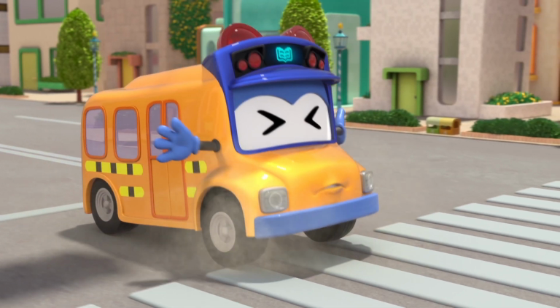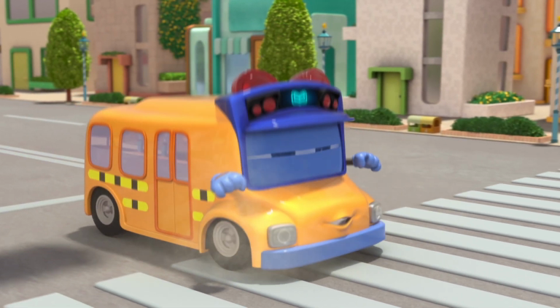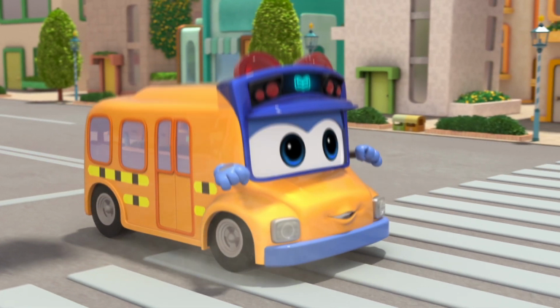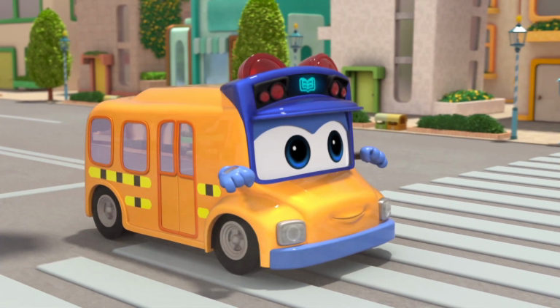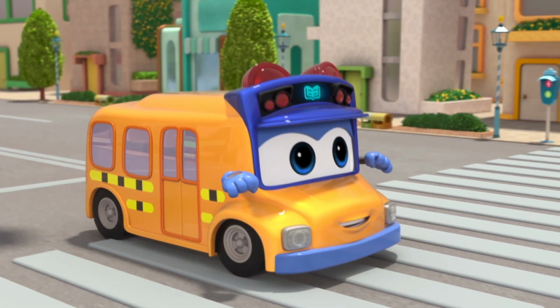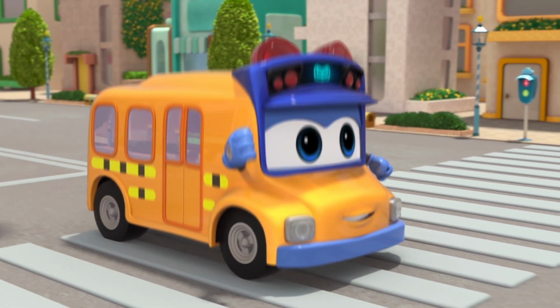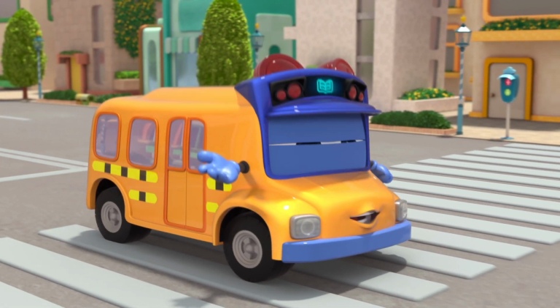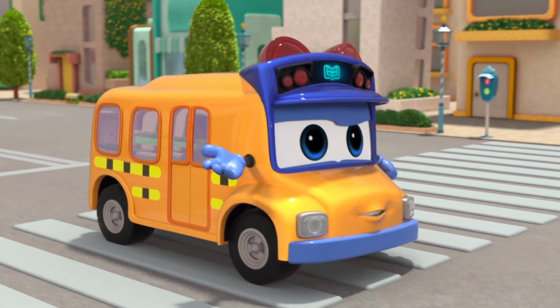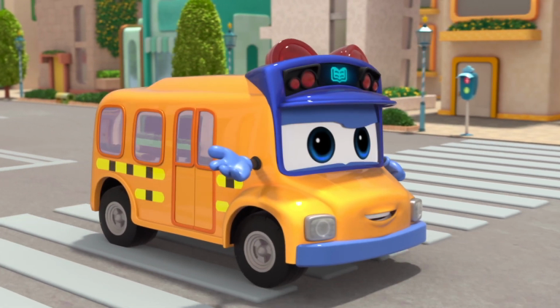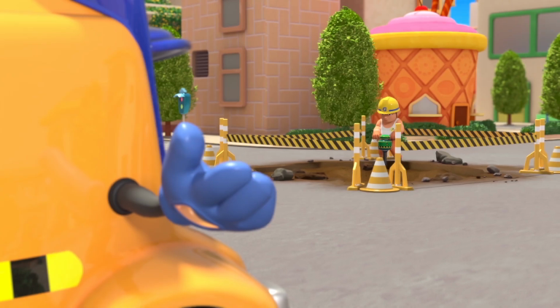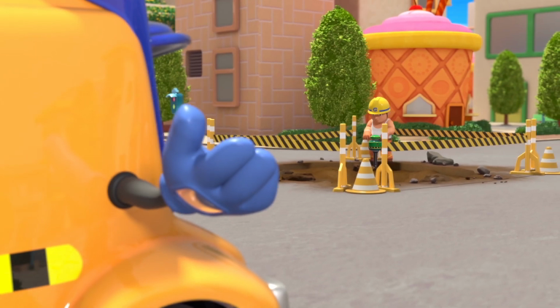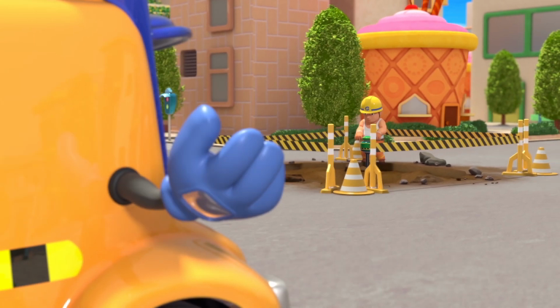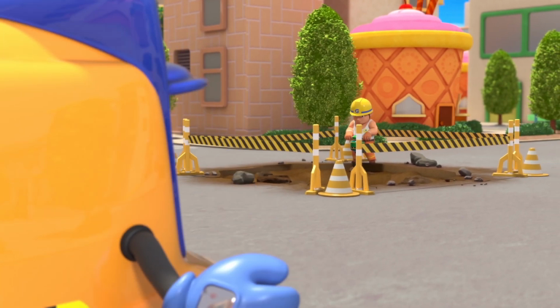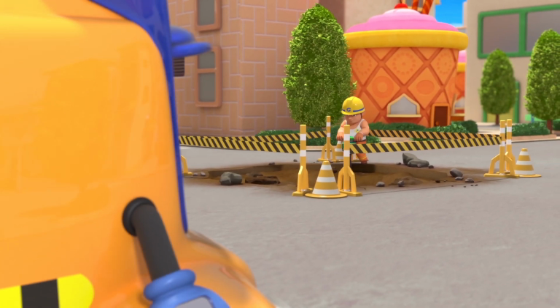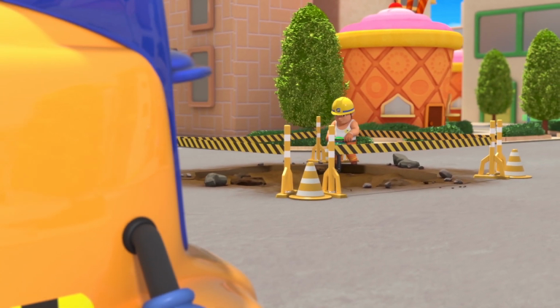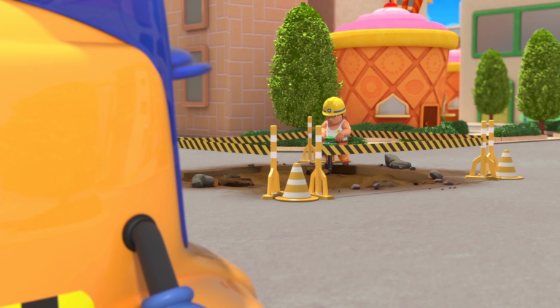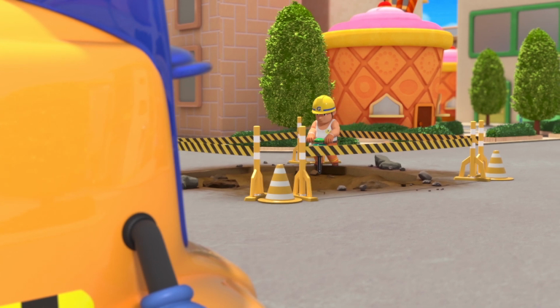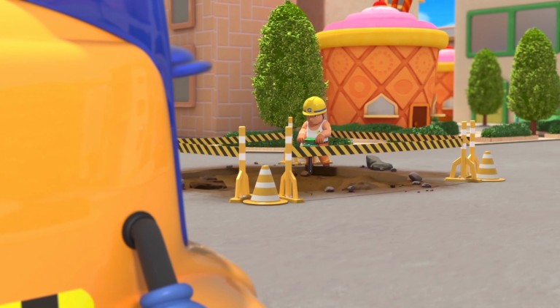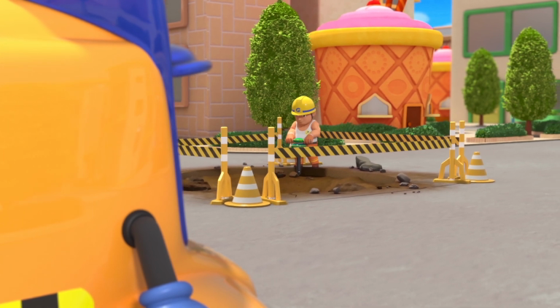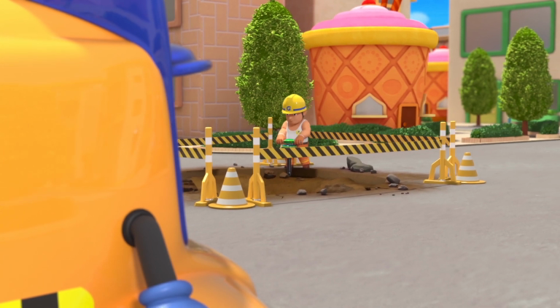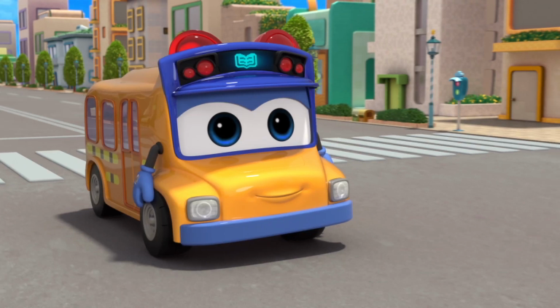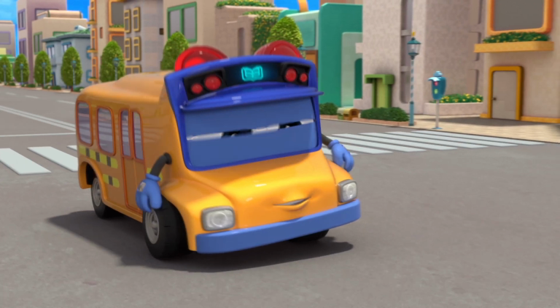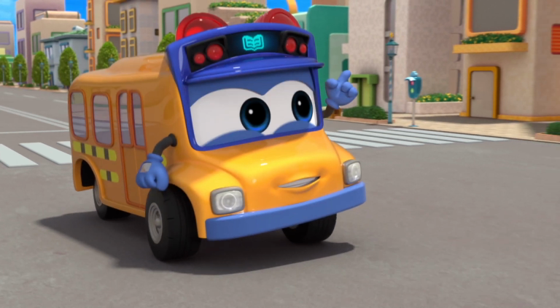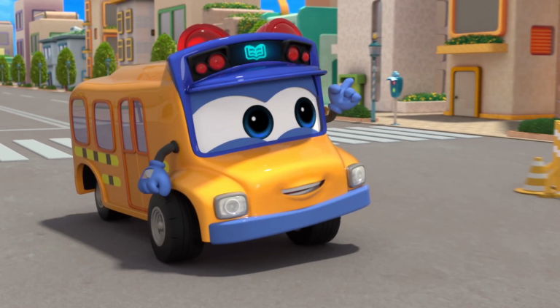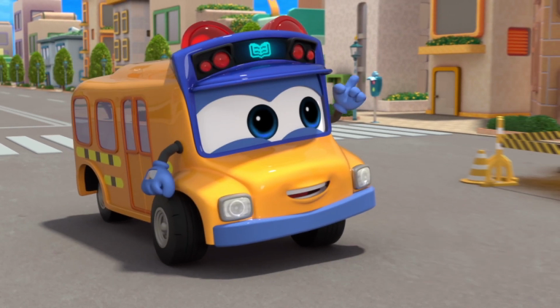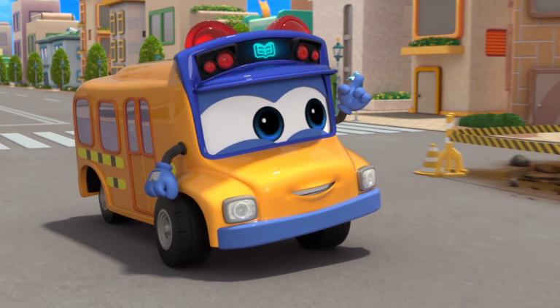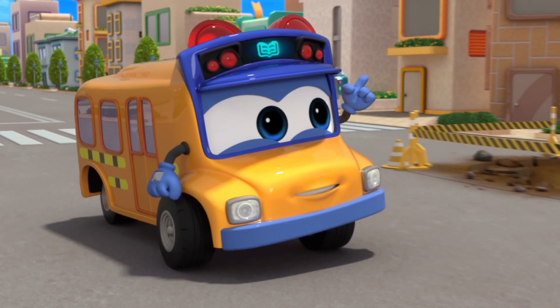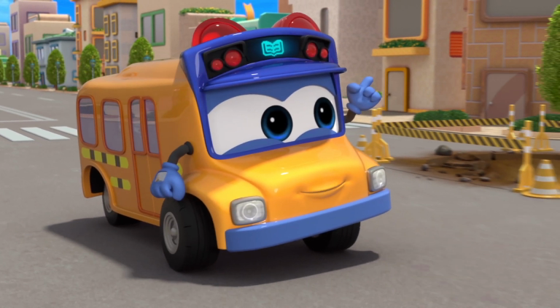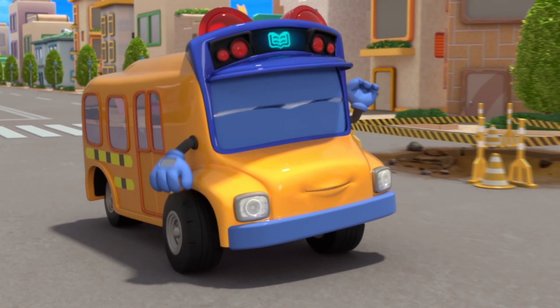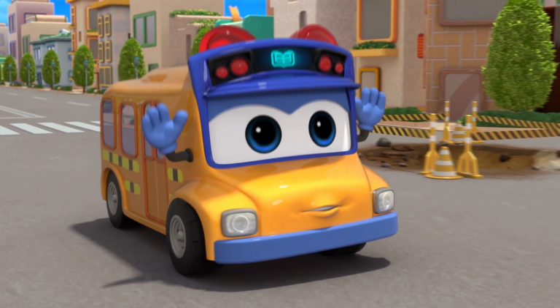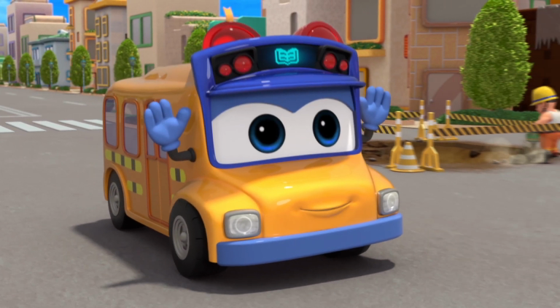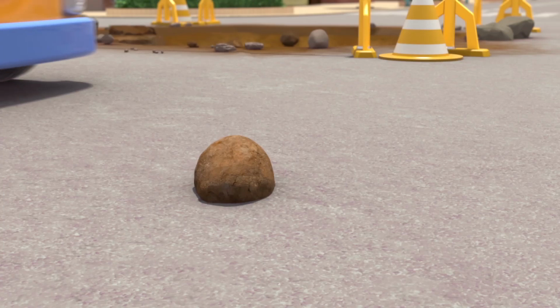Uh-oh, road maintenance ahead. It might be a little bumpy. Sit tight, okay, children? Beep, beep.